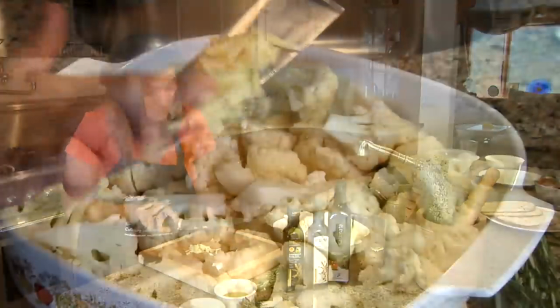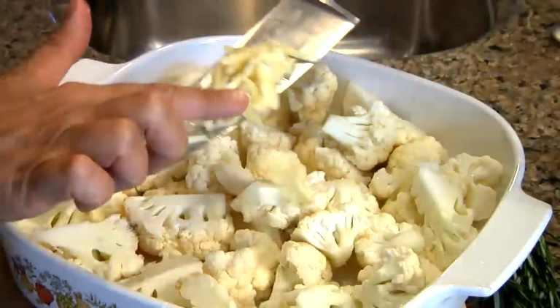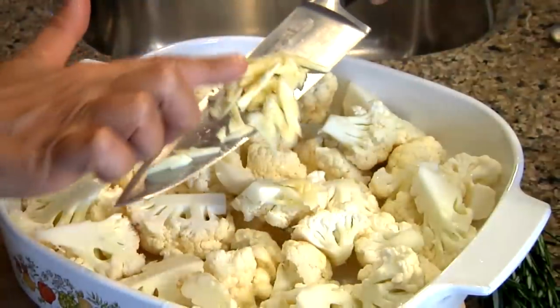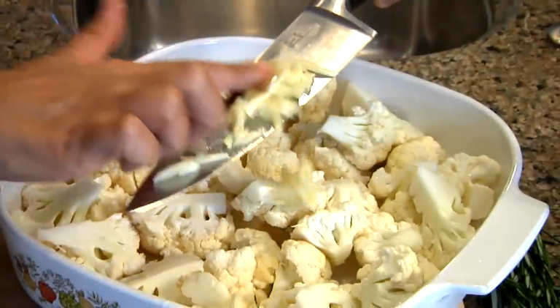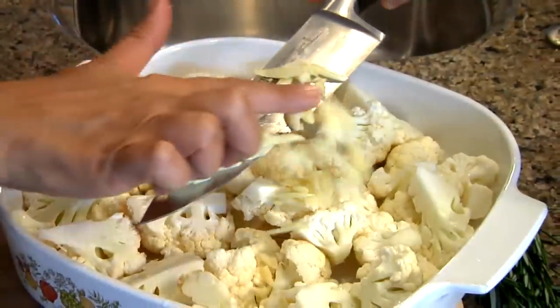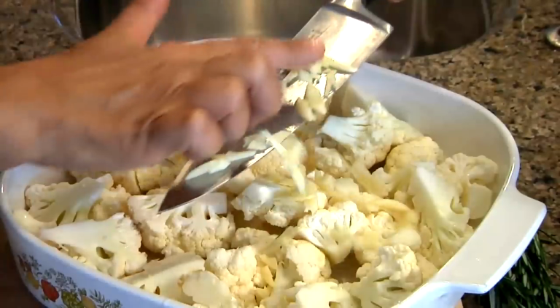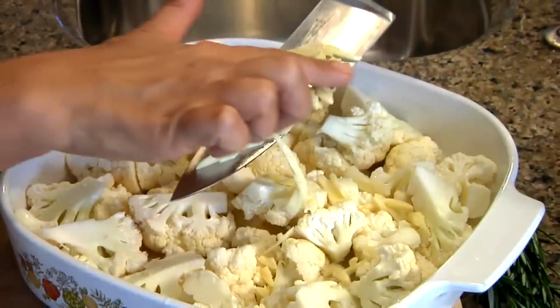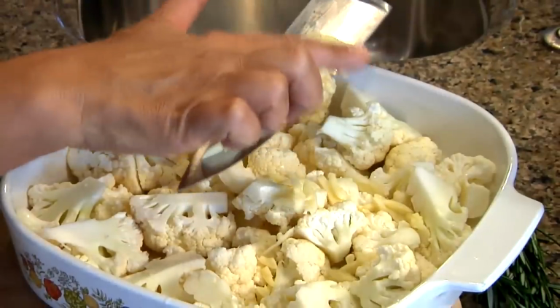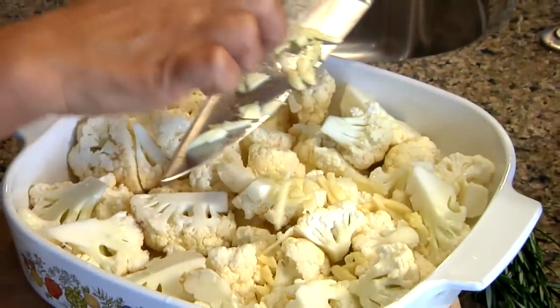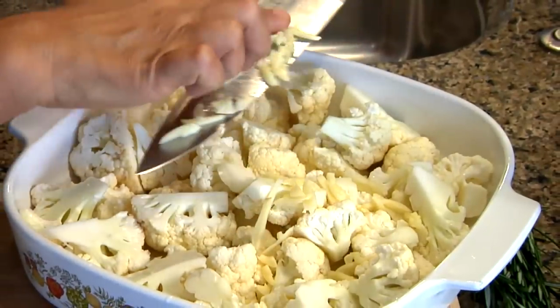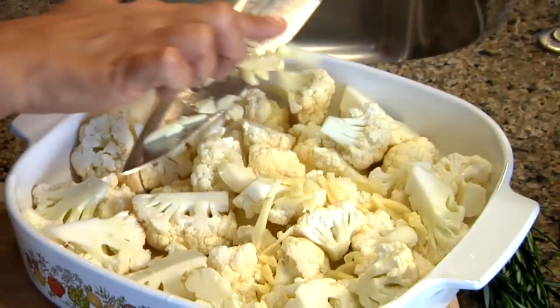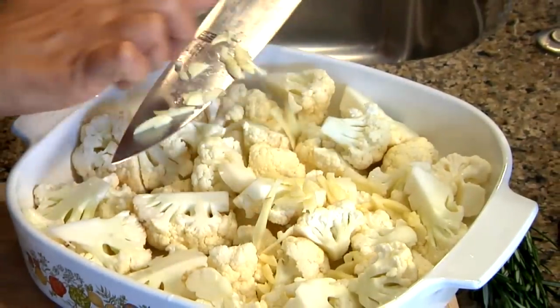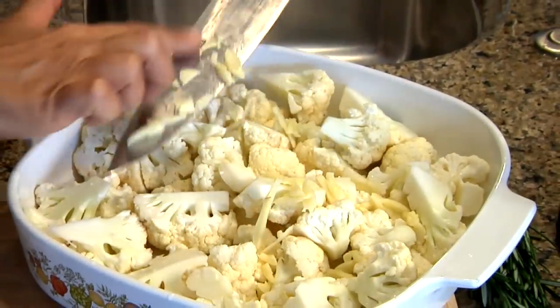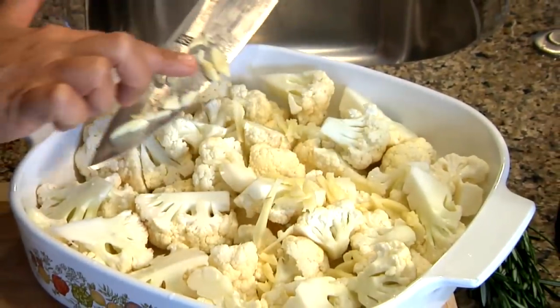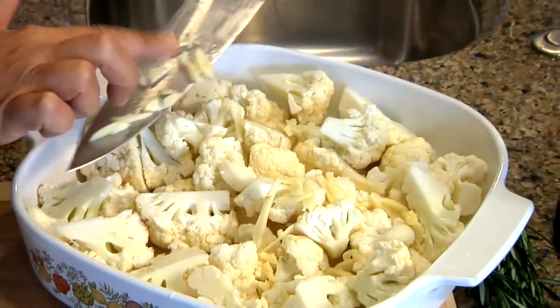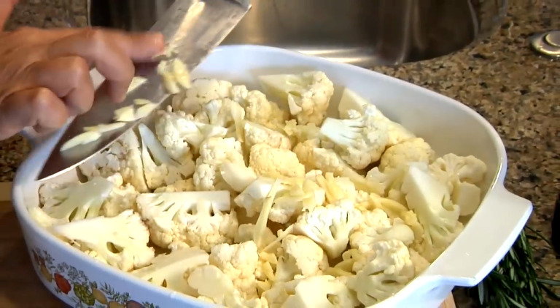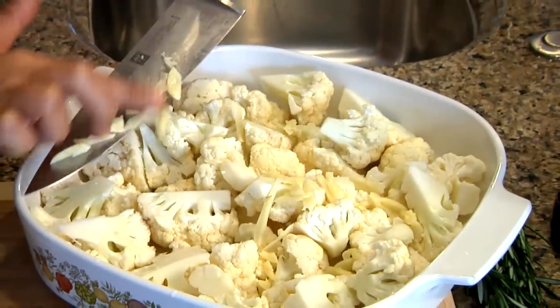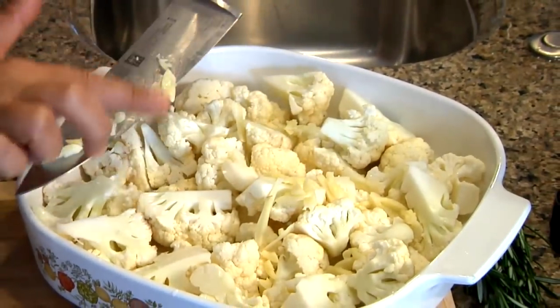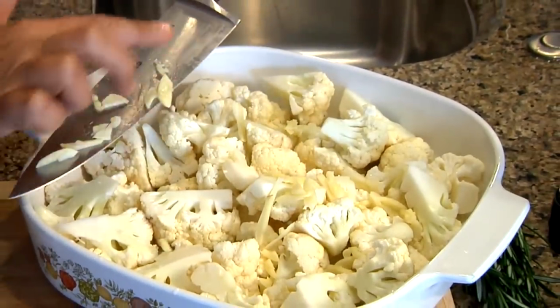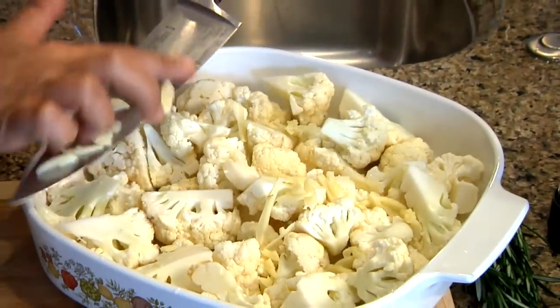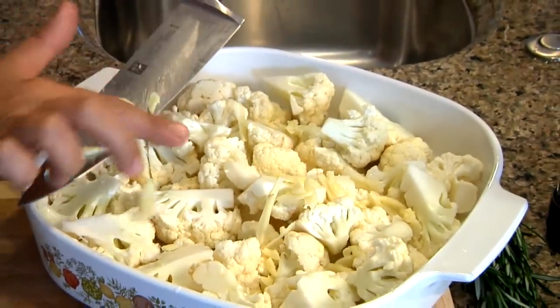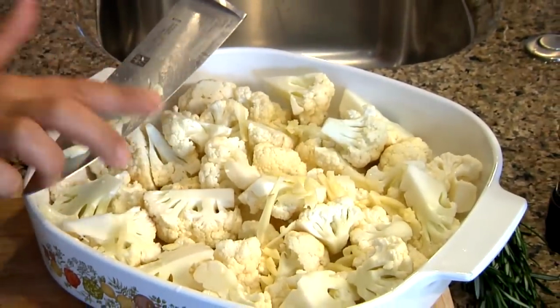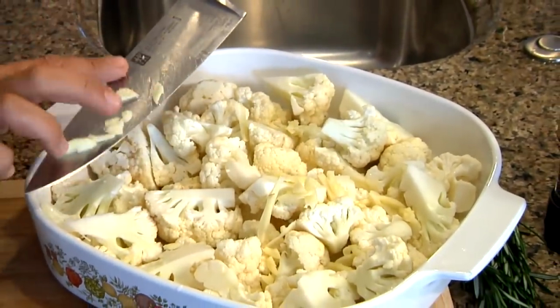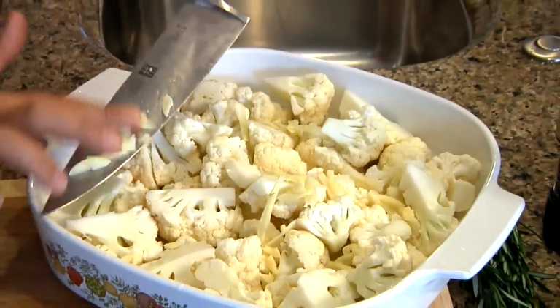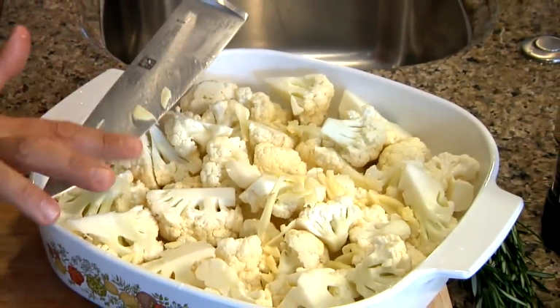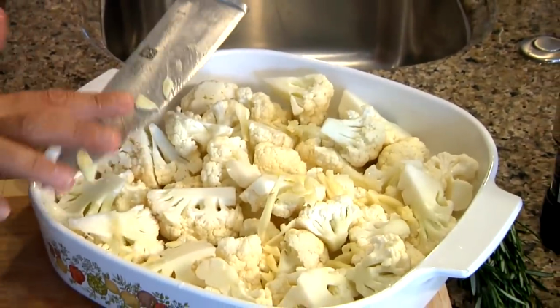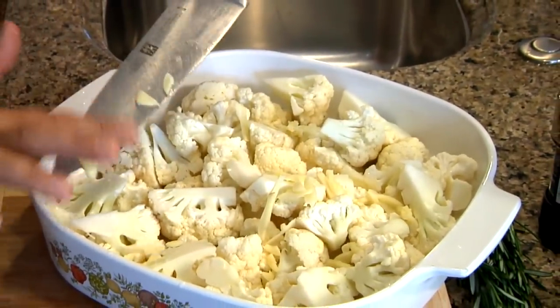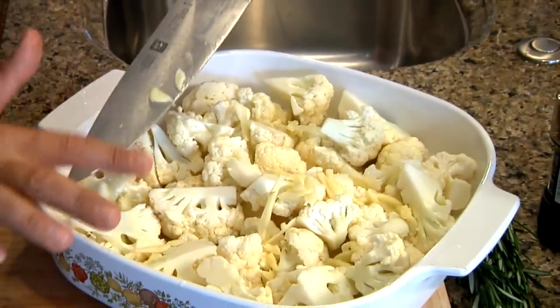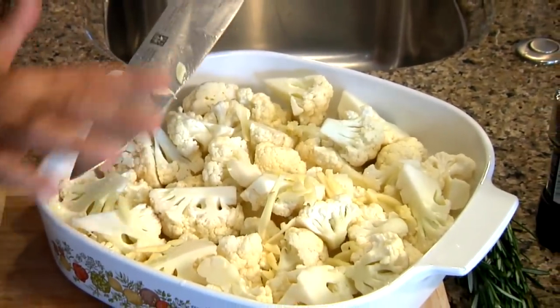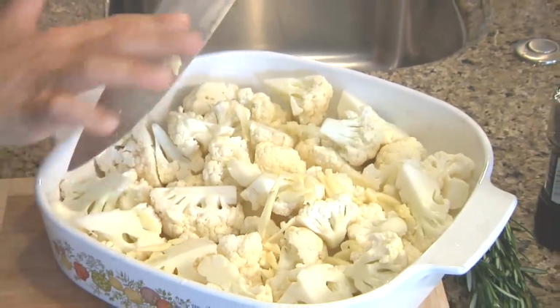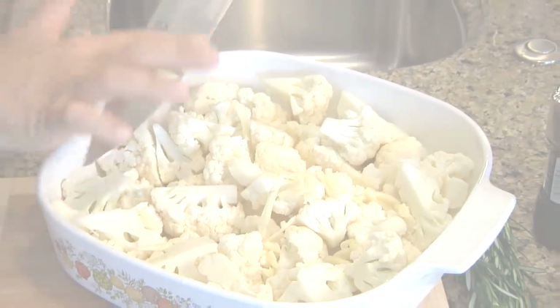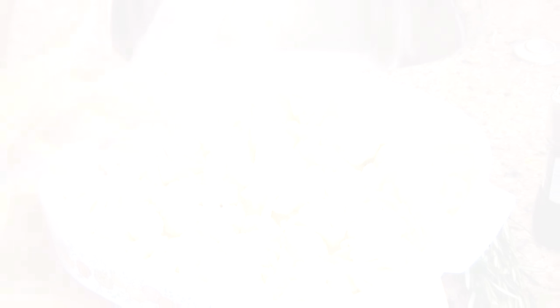So I'm just going to get my garlic in here, spread it around. I'm going to toss this as soon as I add my olive oil to it.